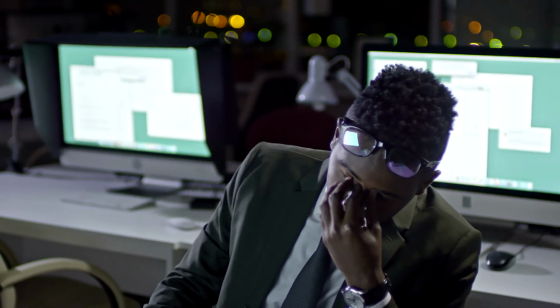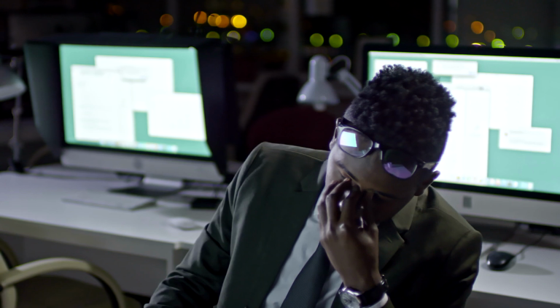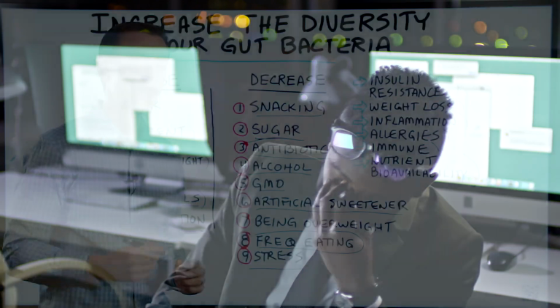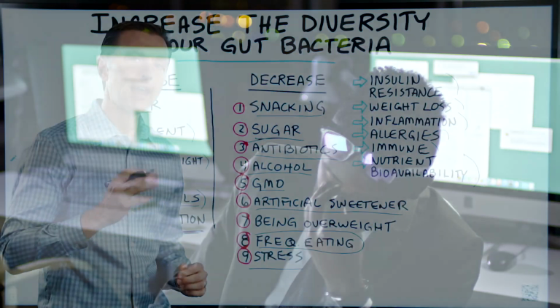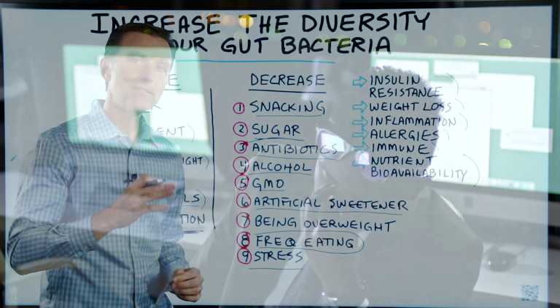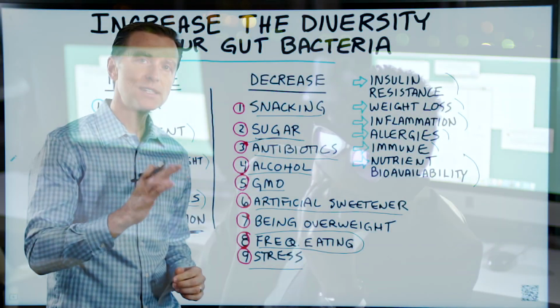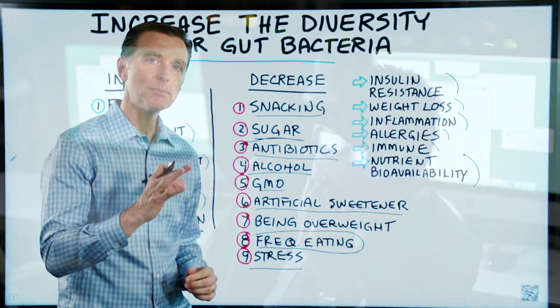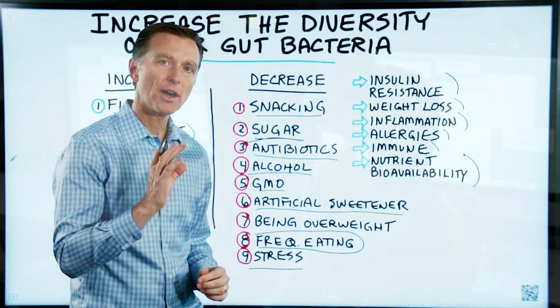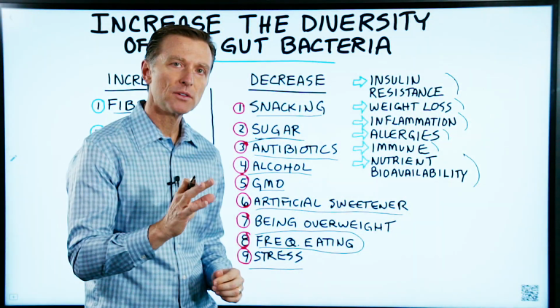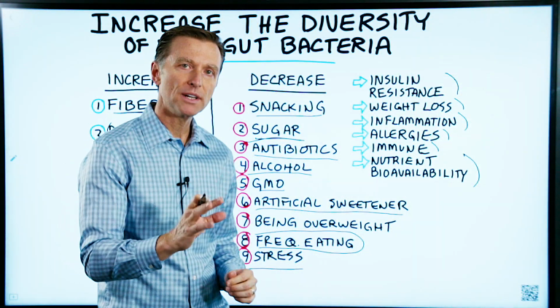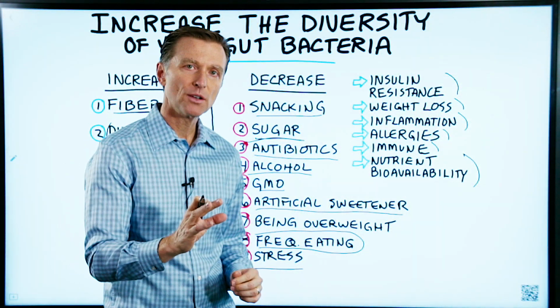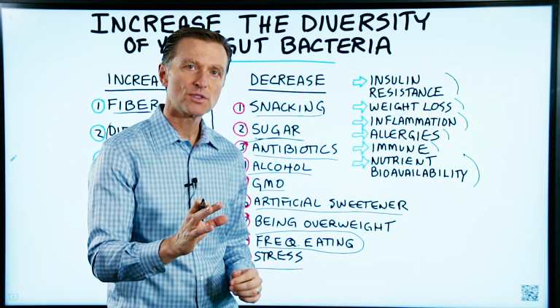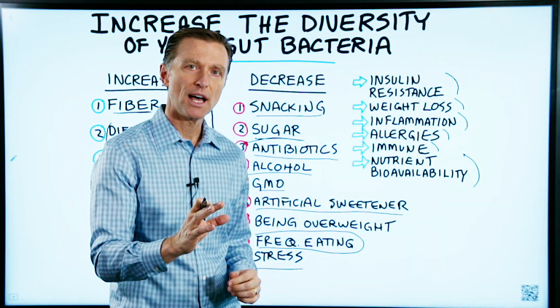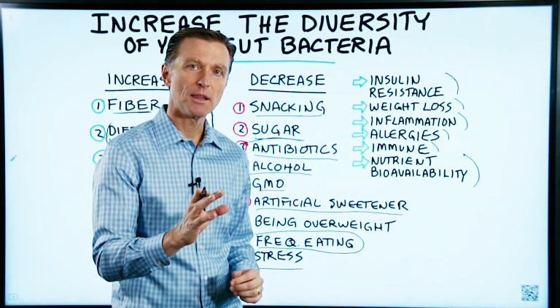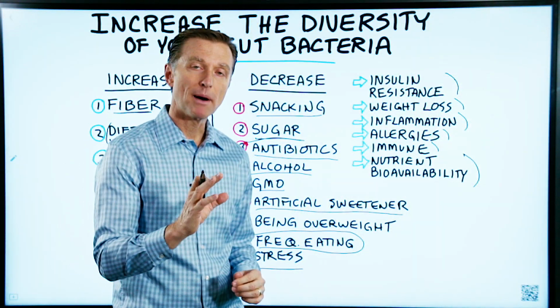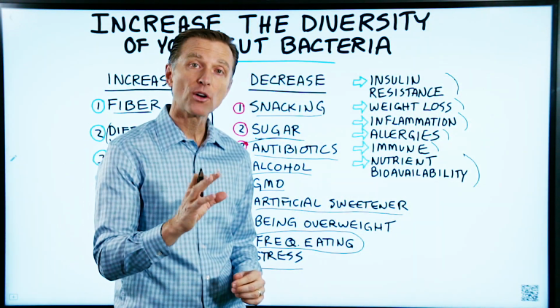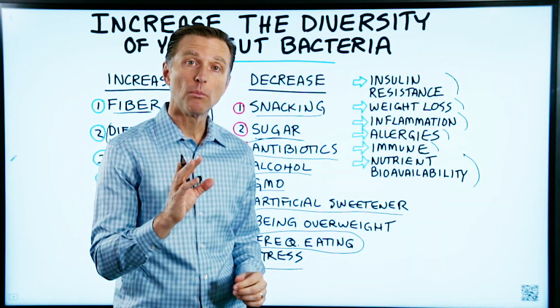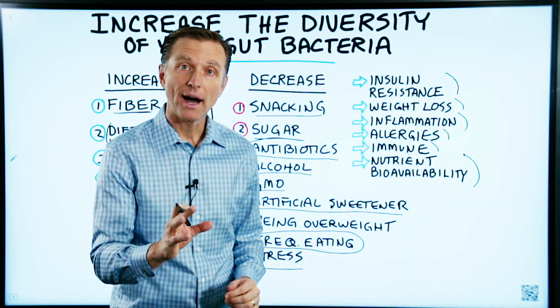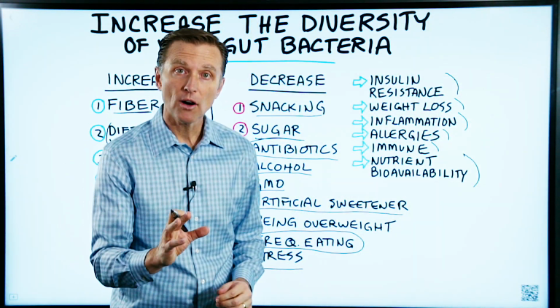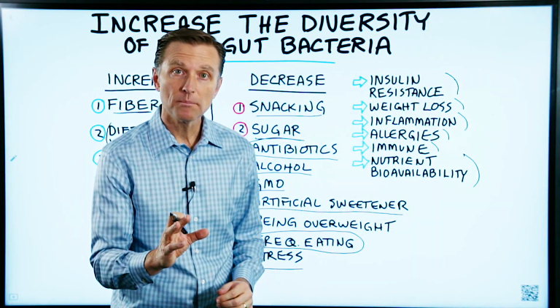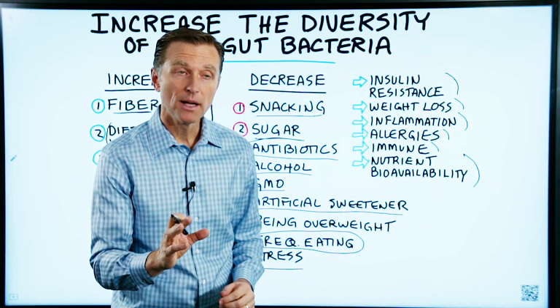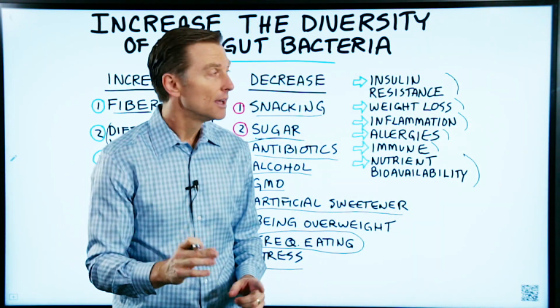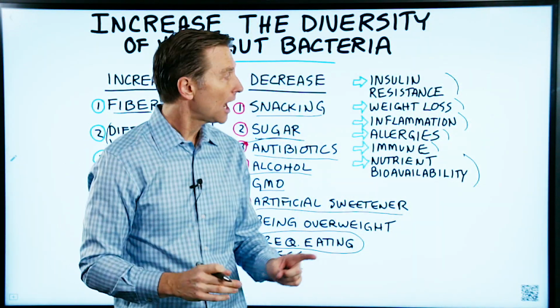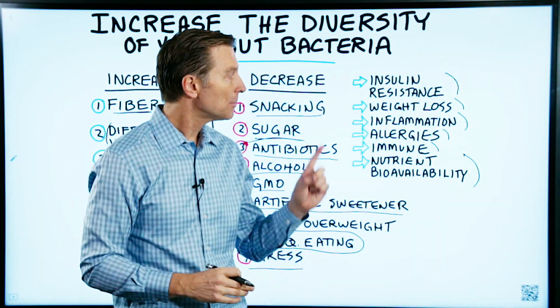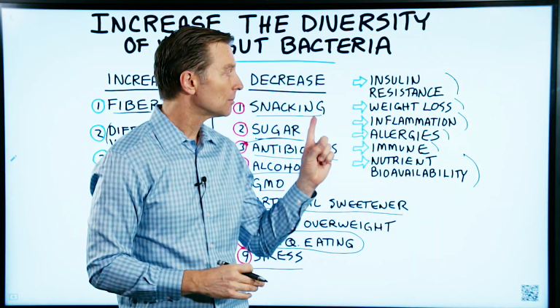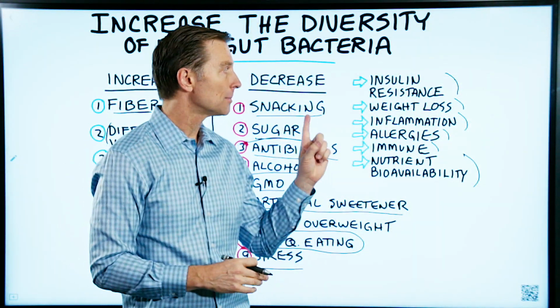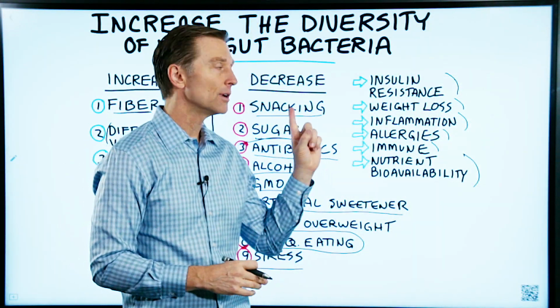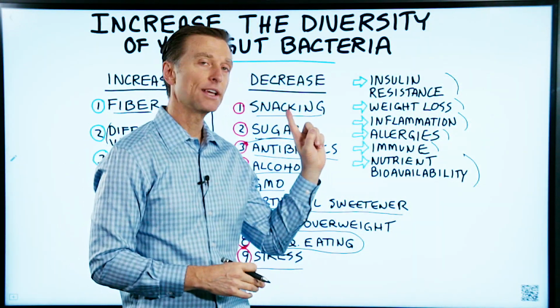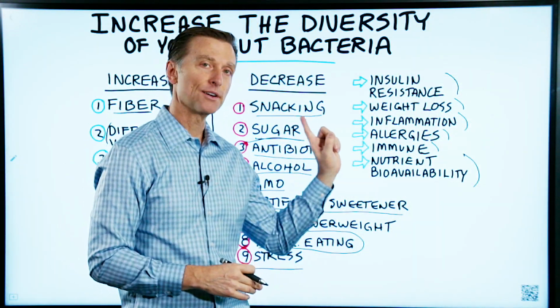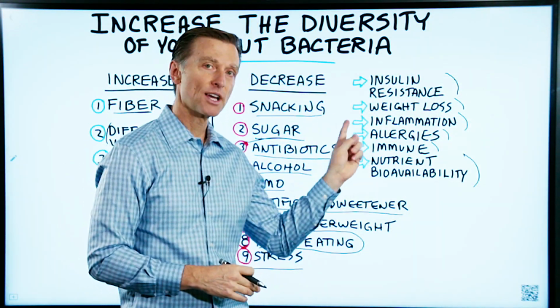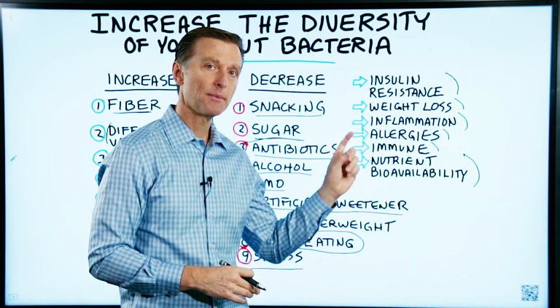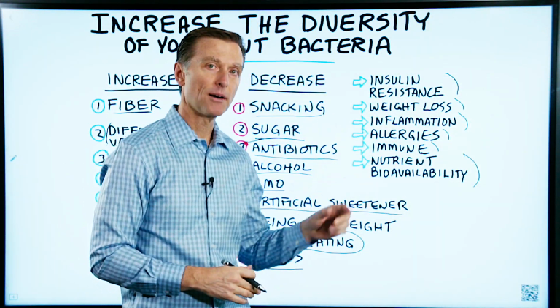If you haven't seen my other videos on the microbiome, I put them up right here. Check them out.